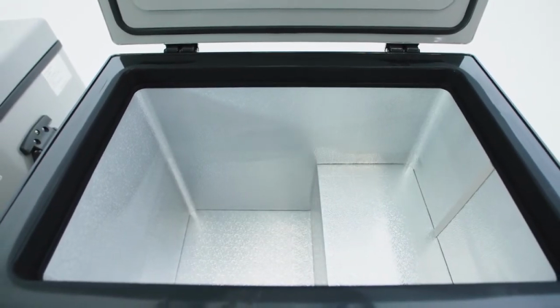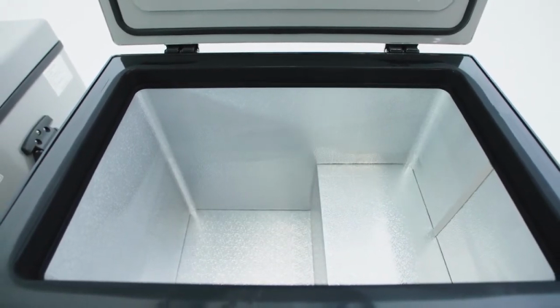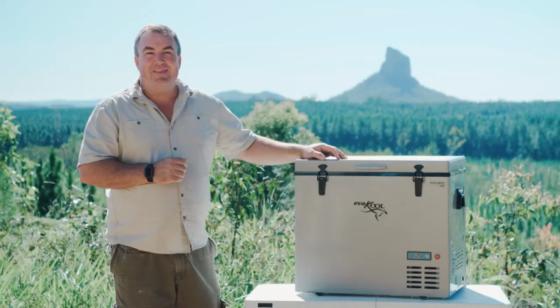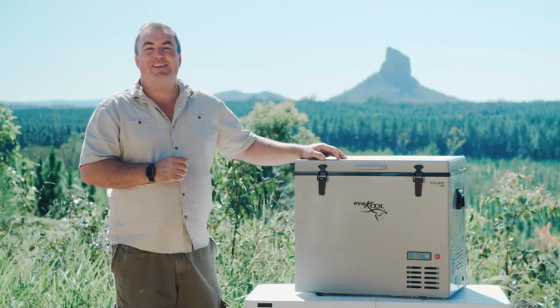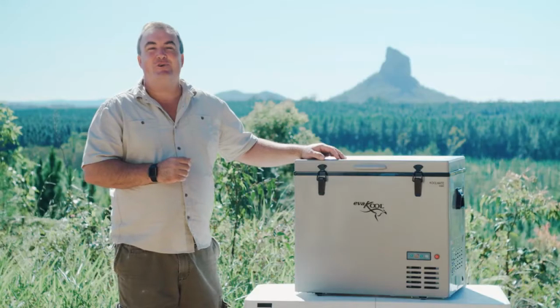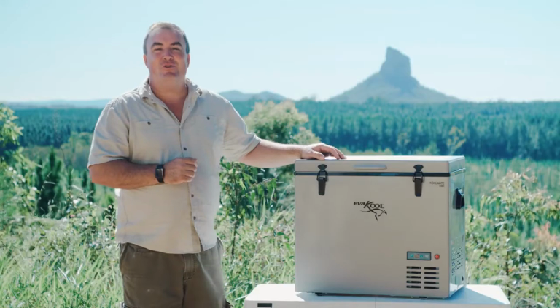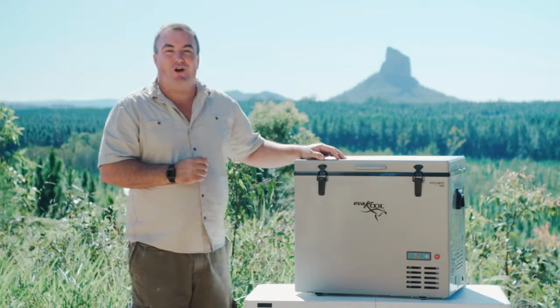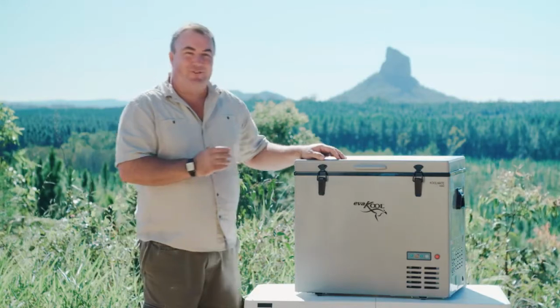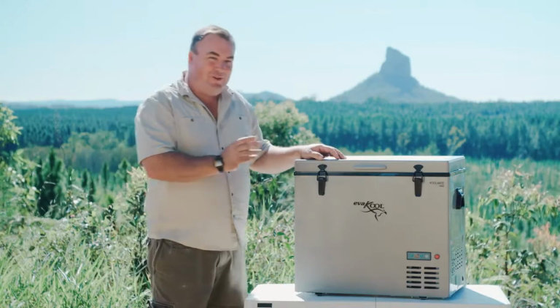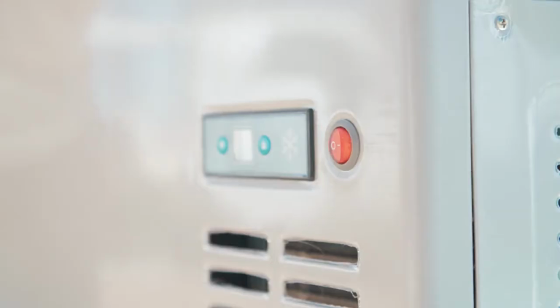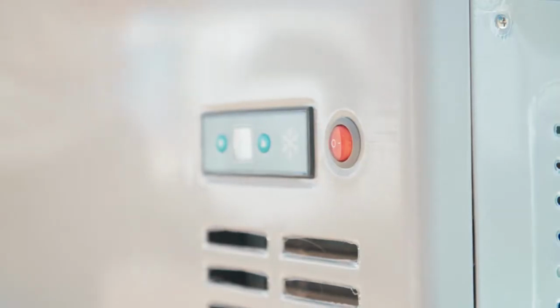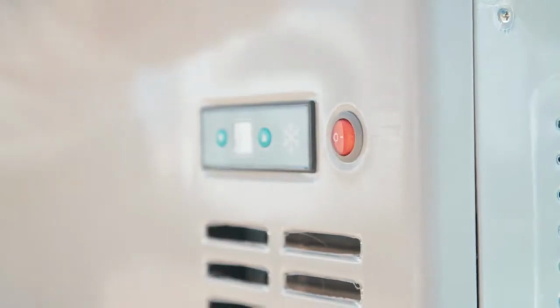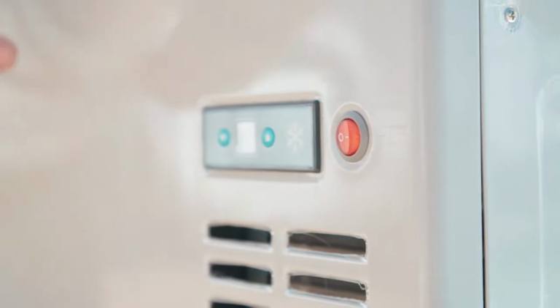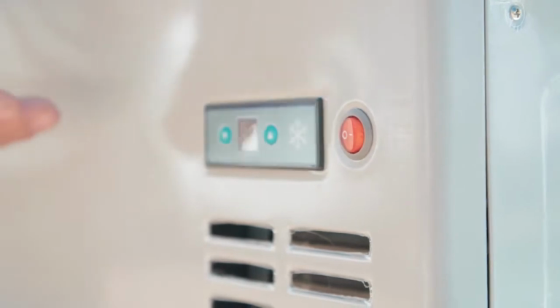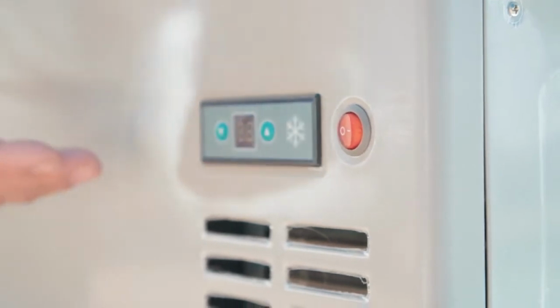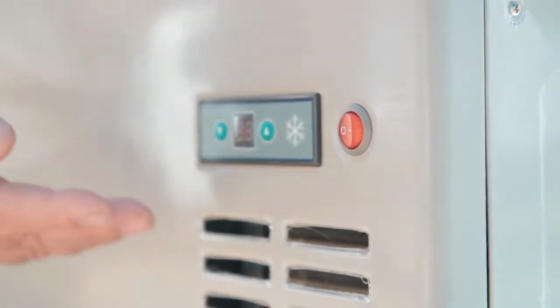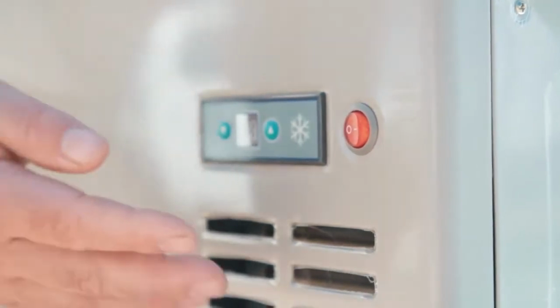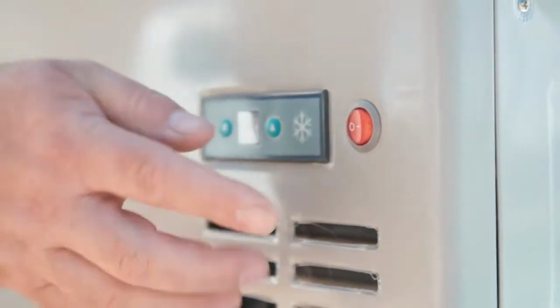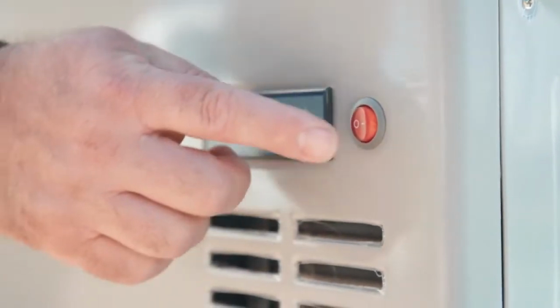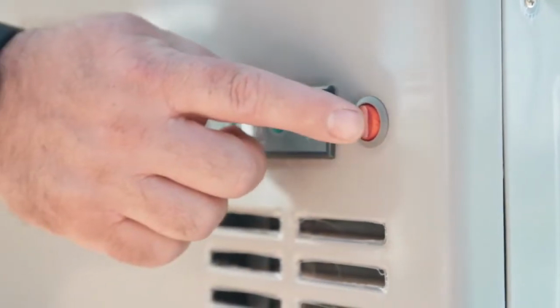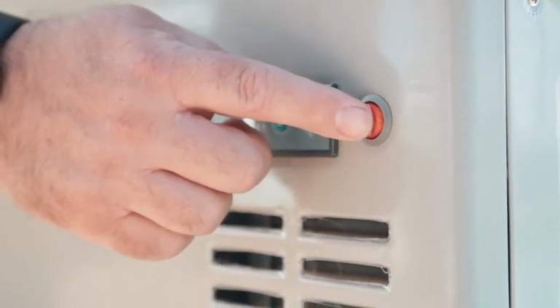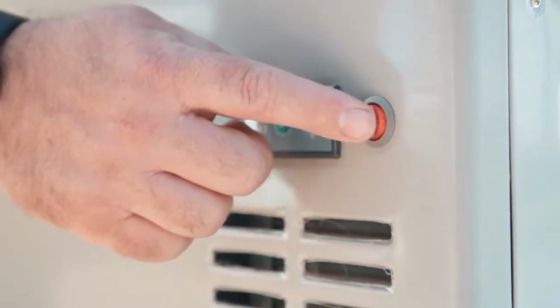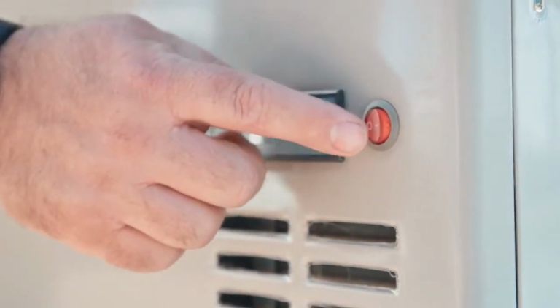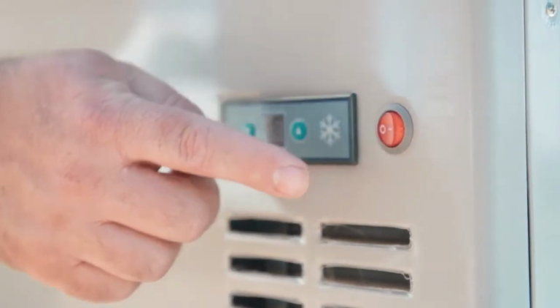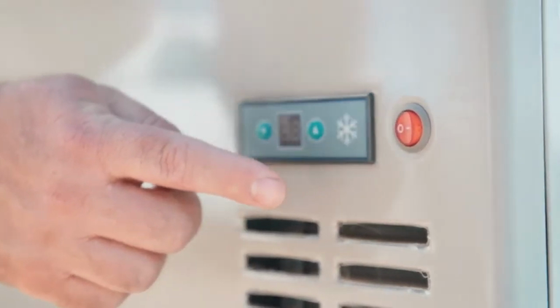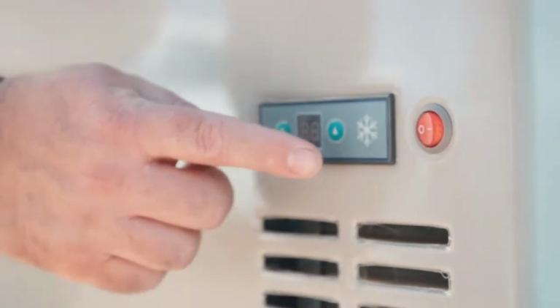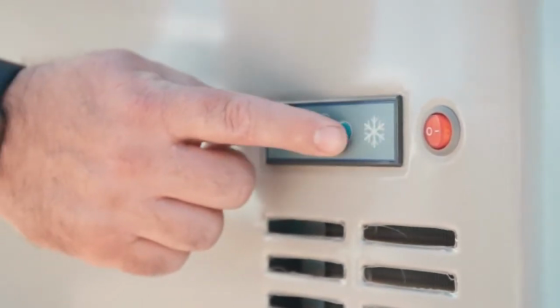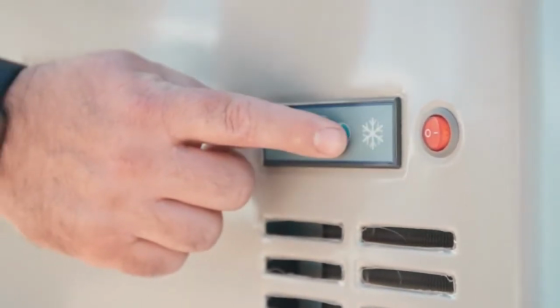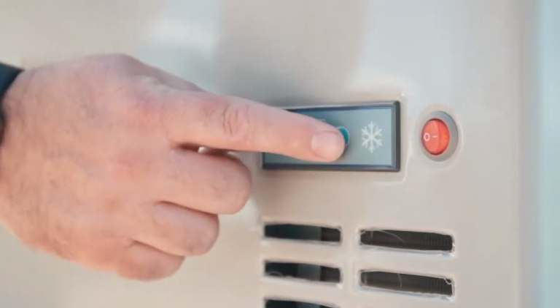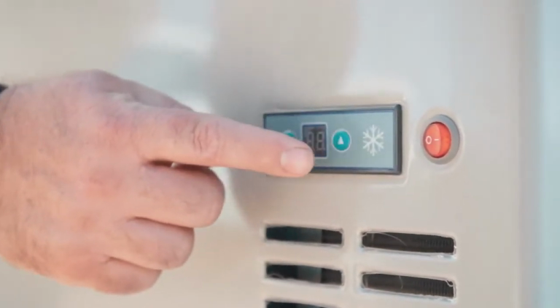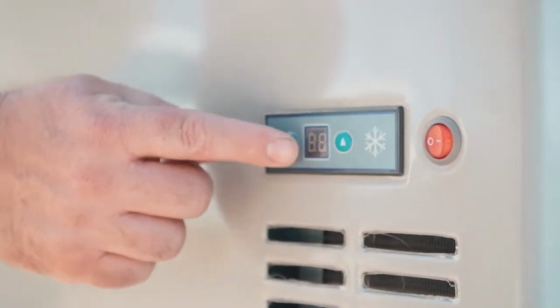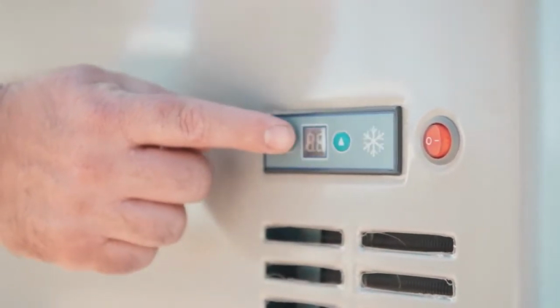The digital controls are on the front. The layout is simple: on, off and temperature buttons.